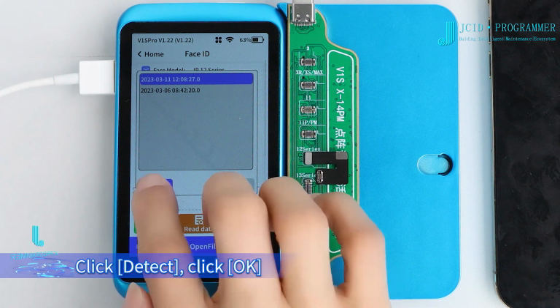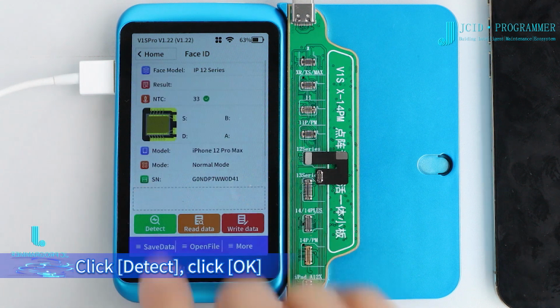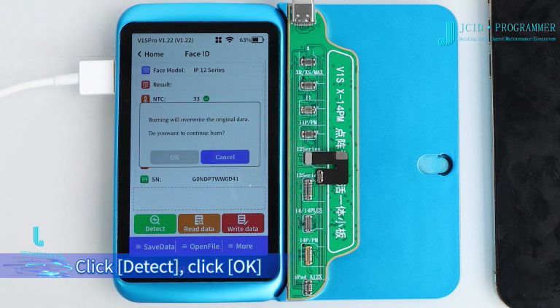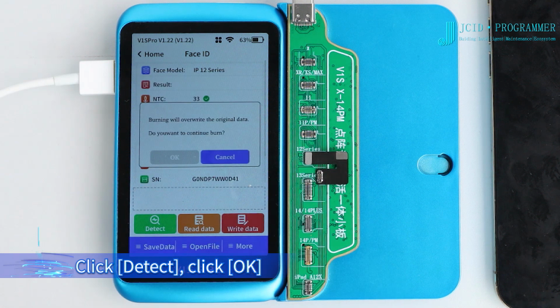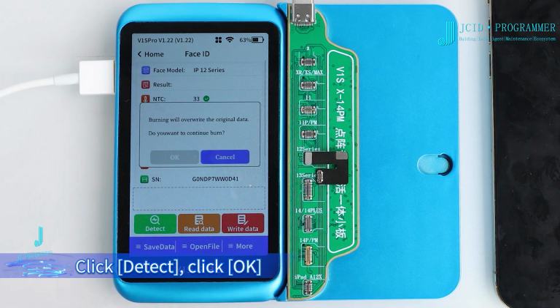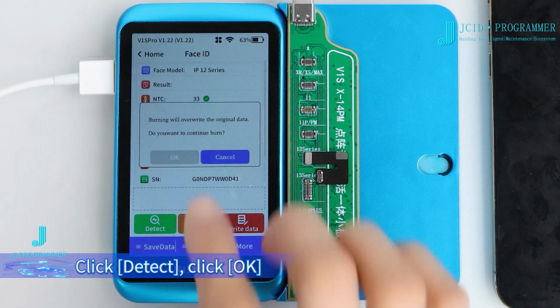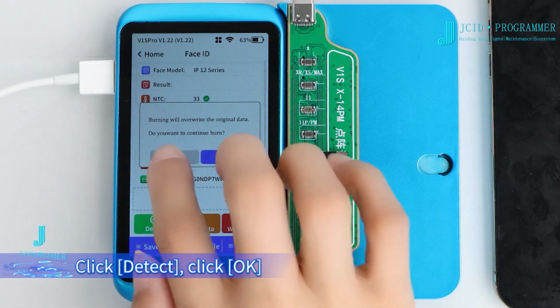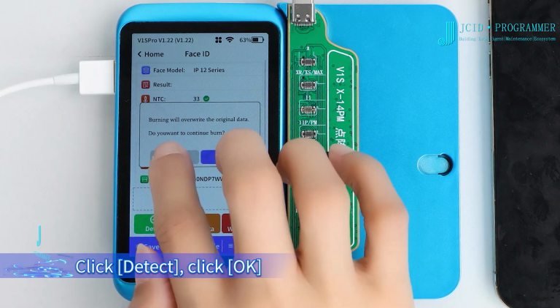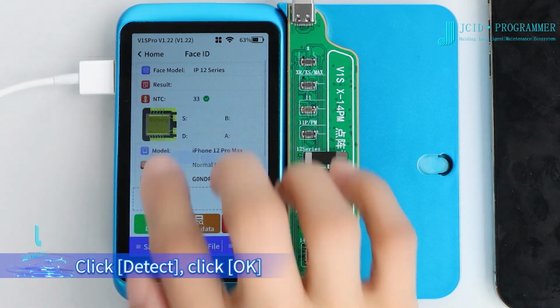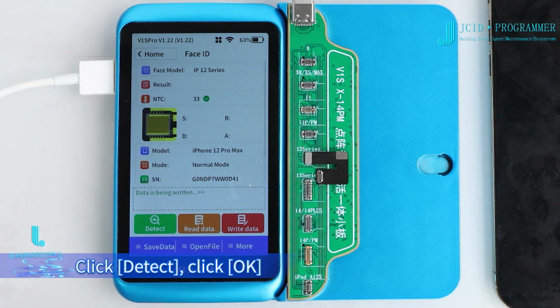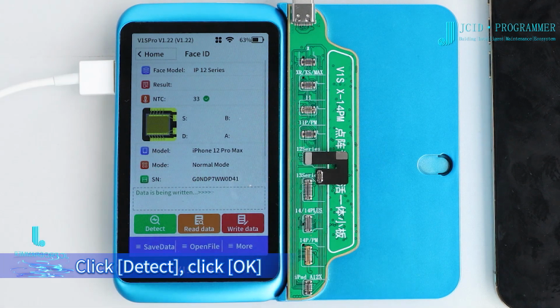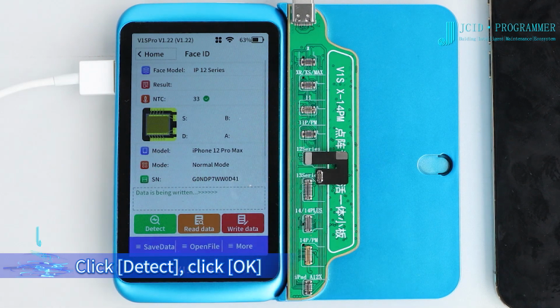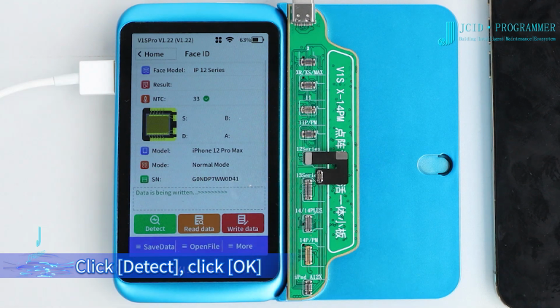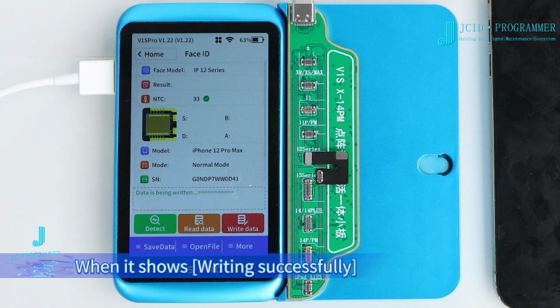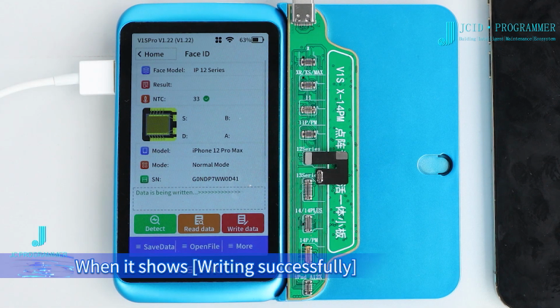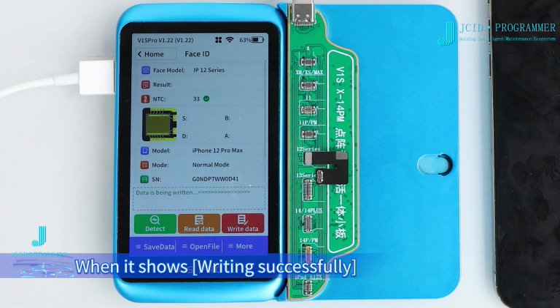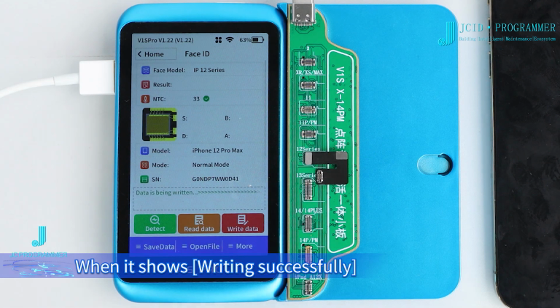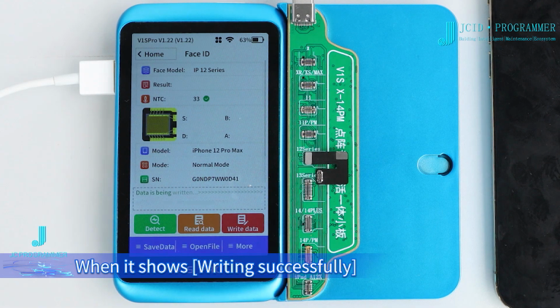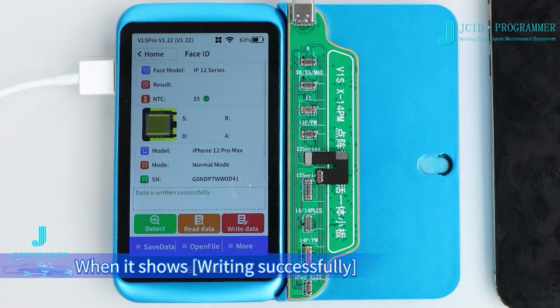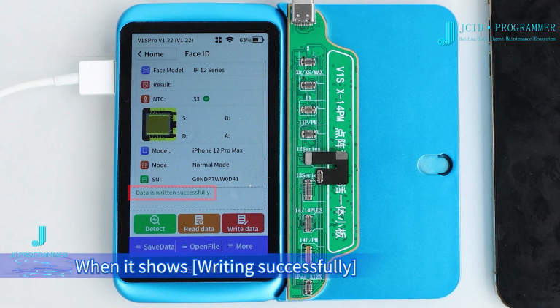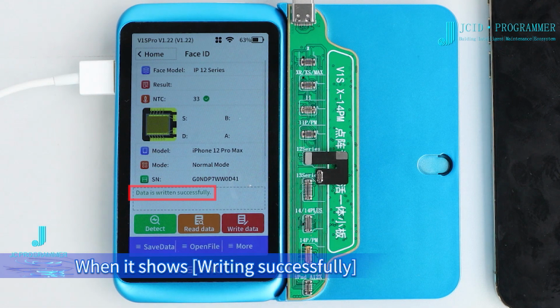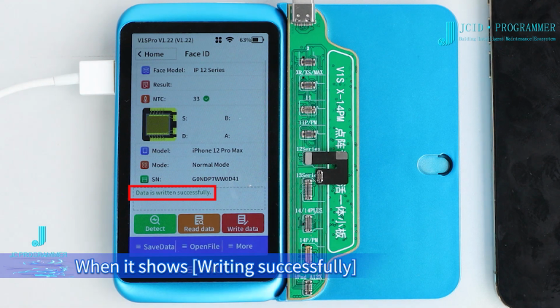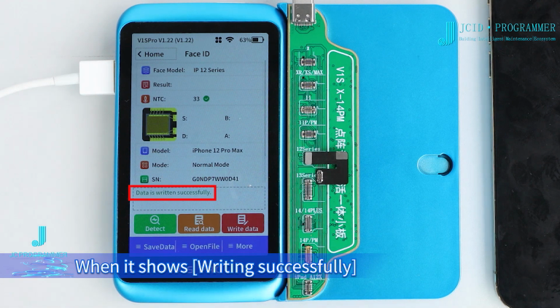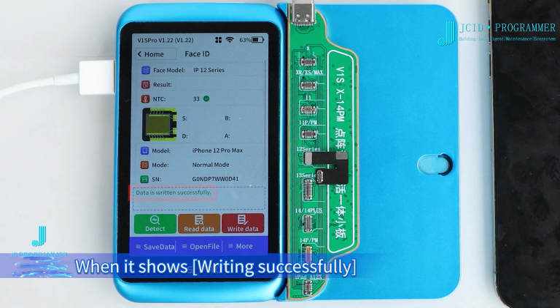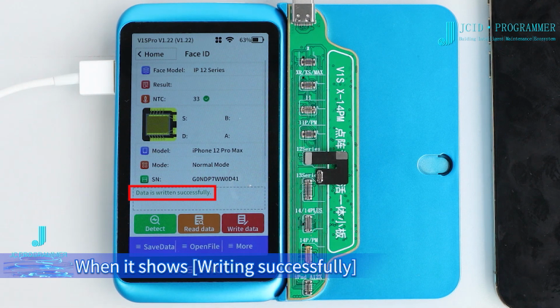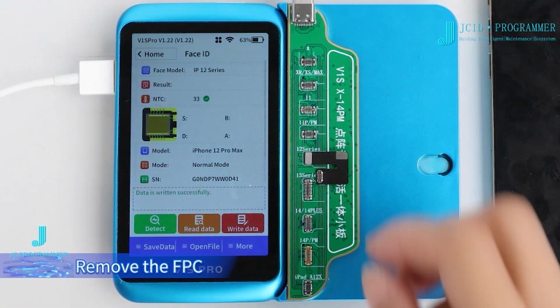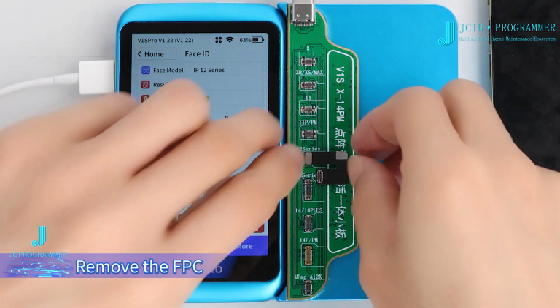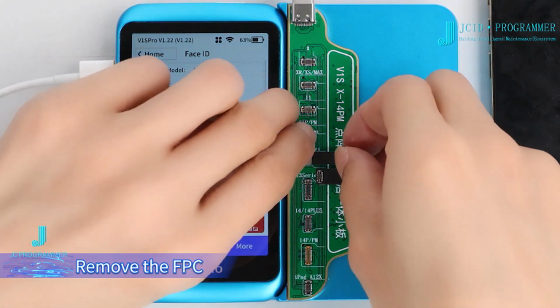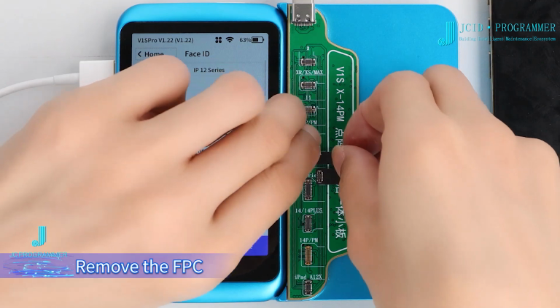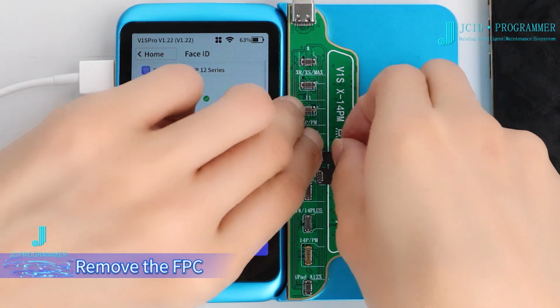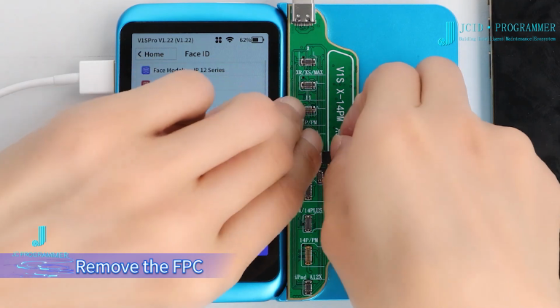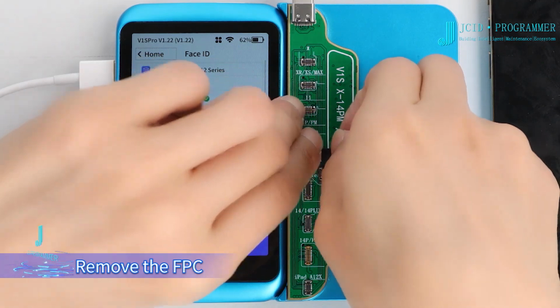Click Detect, then click OK. When it shows 'Writing Successfully,' remove the FPC.